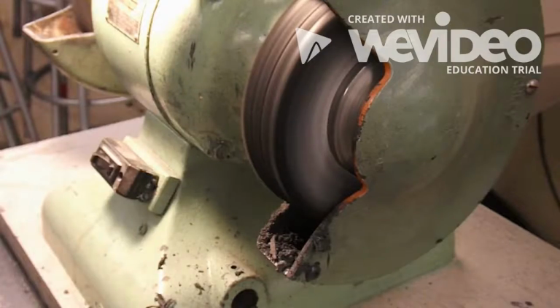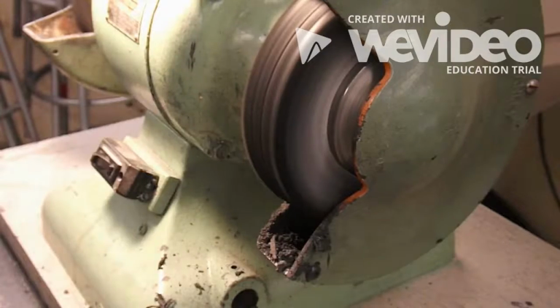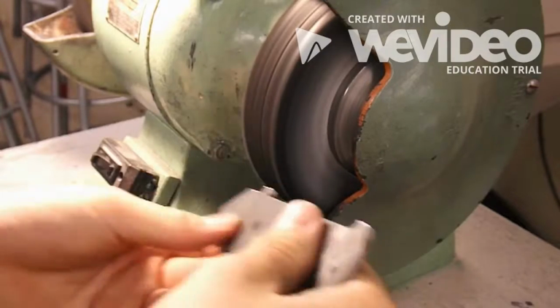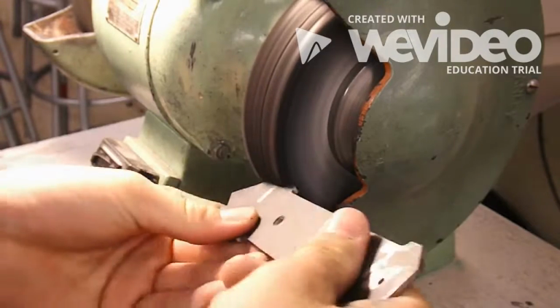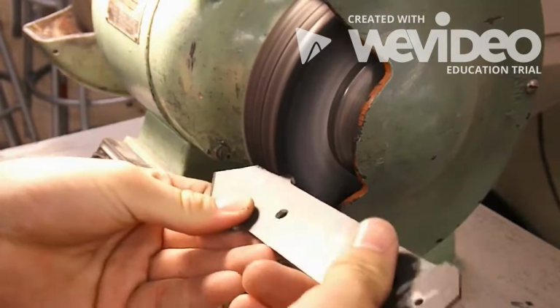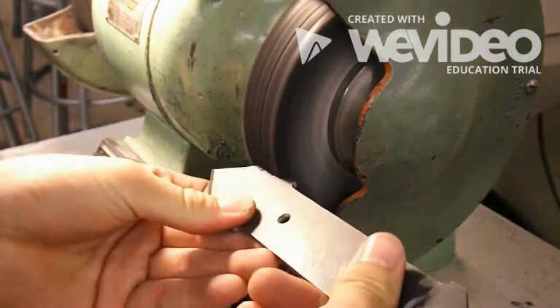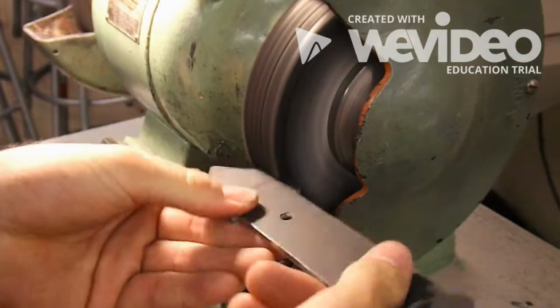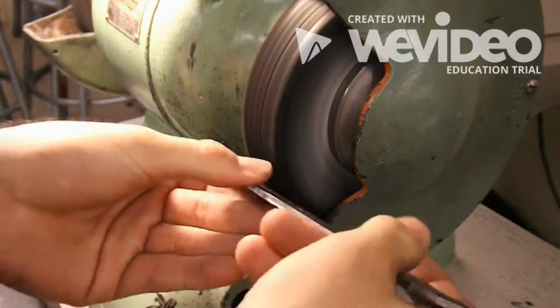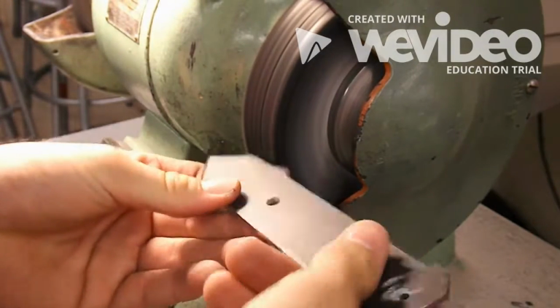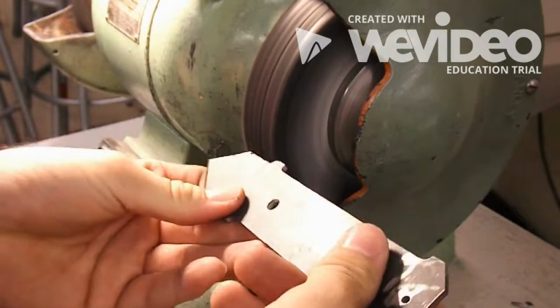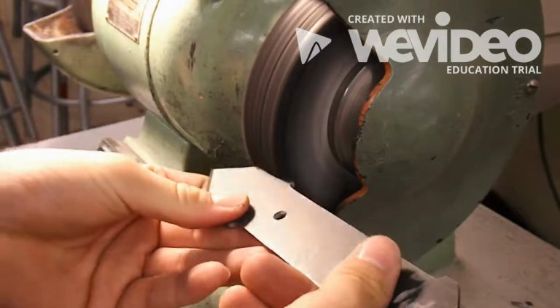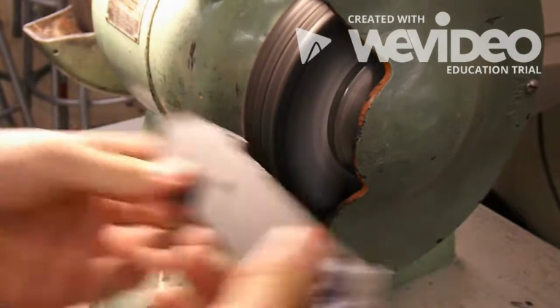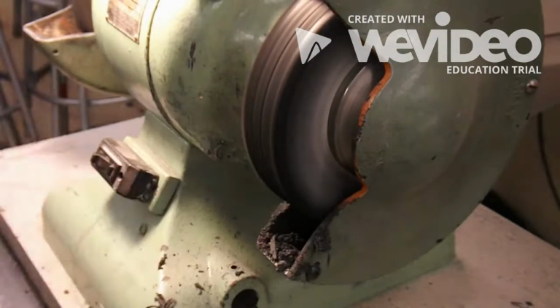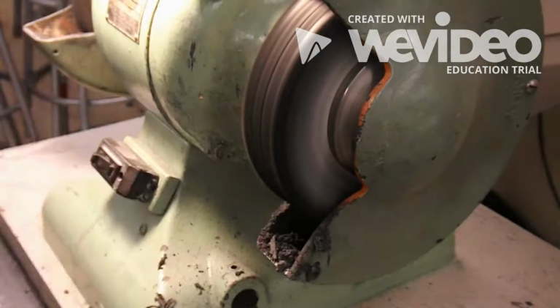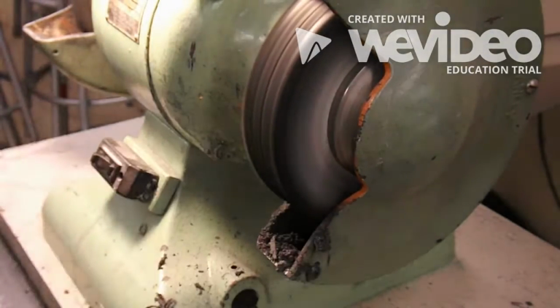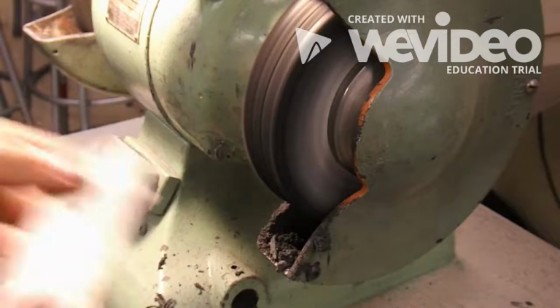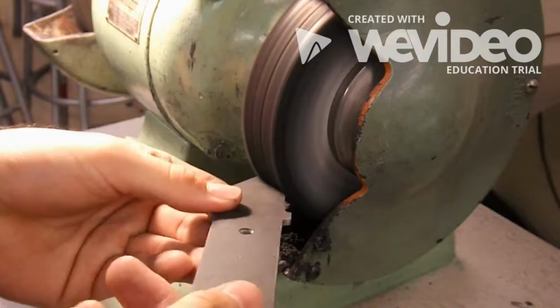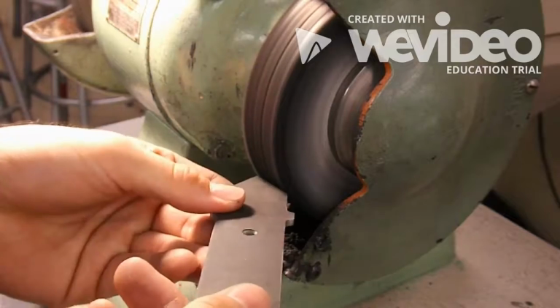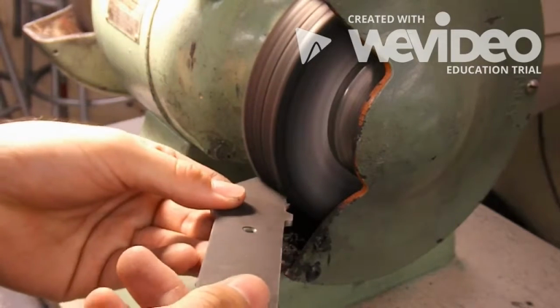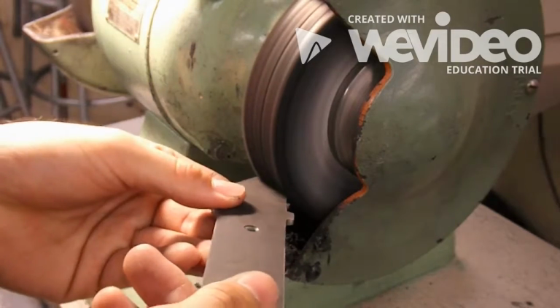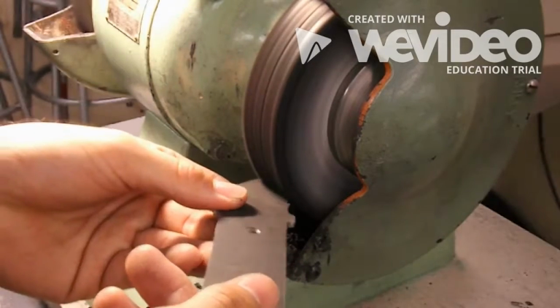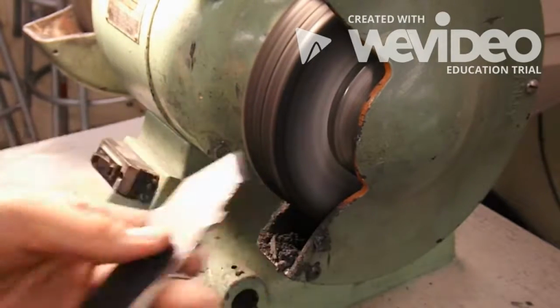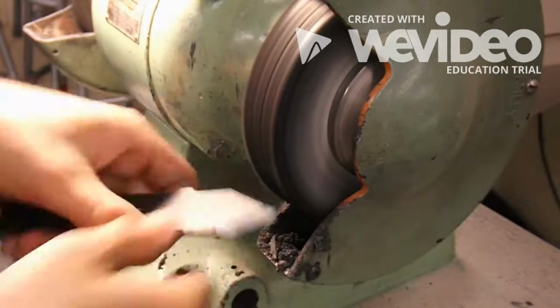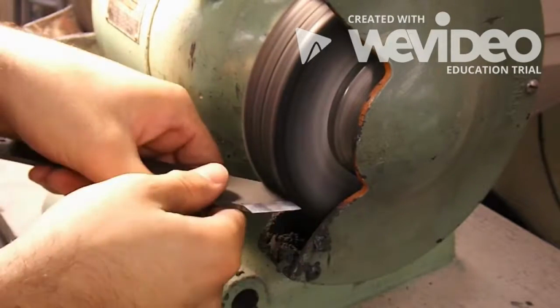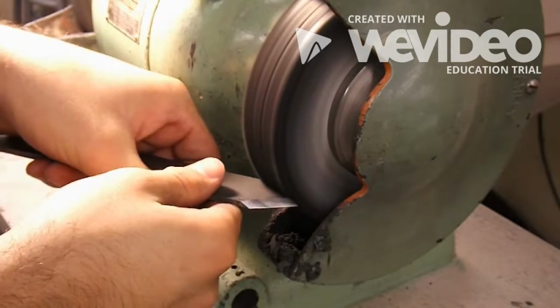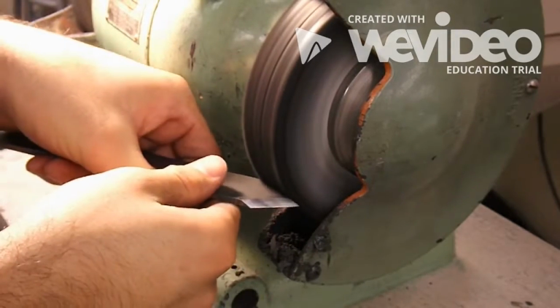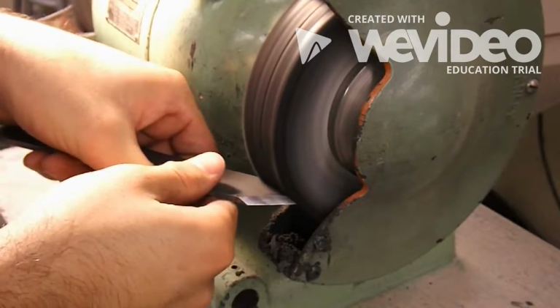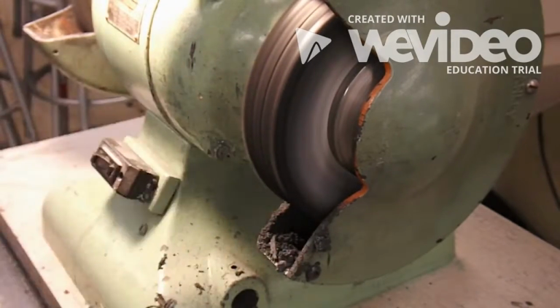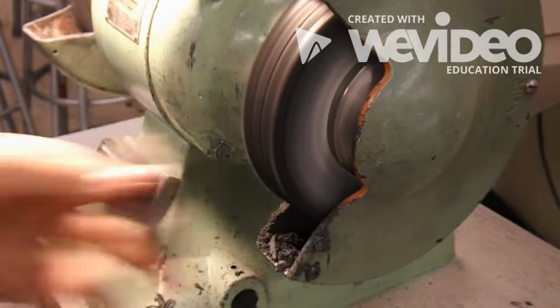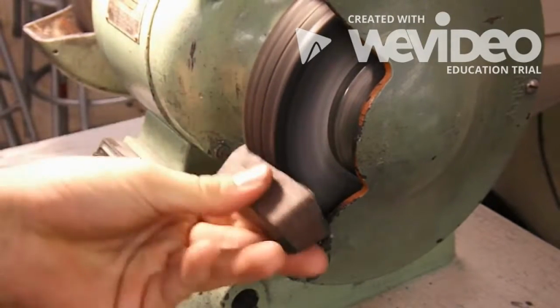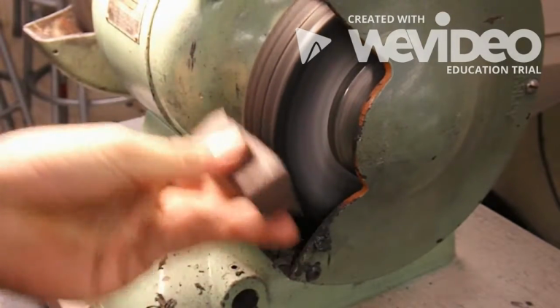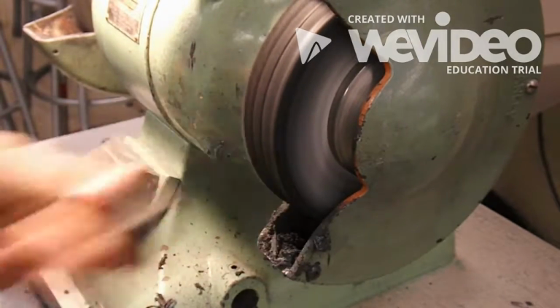Once I feel the blade is sharp enough, I'm going to take it over to the buffing wheel in order to give it a nice shine and a good finish.